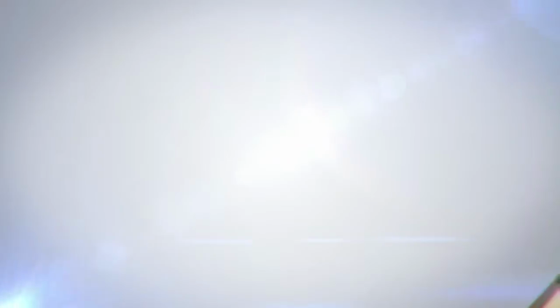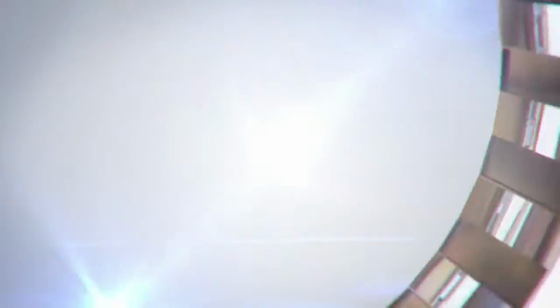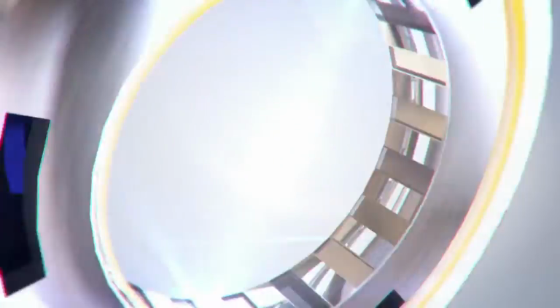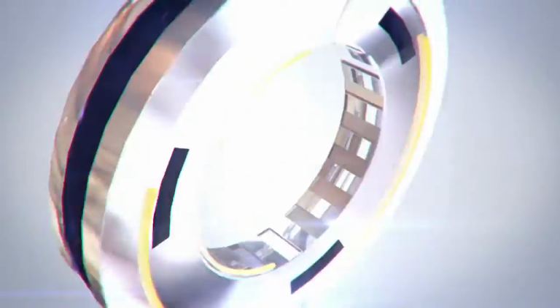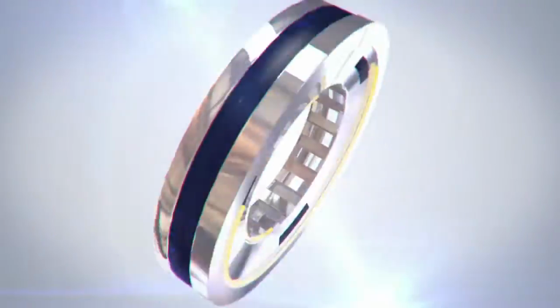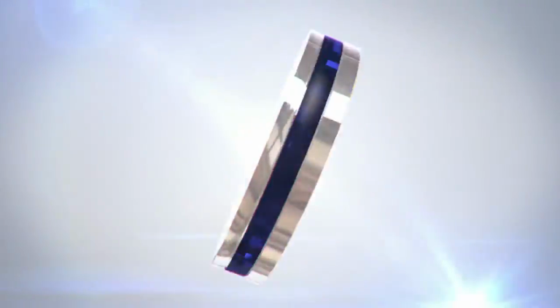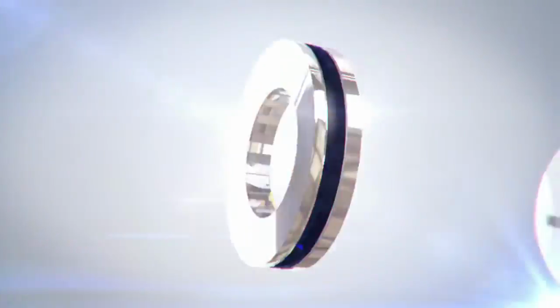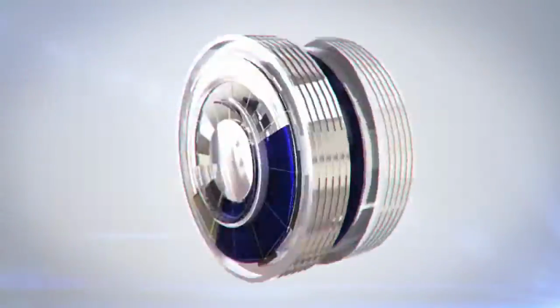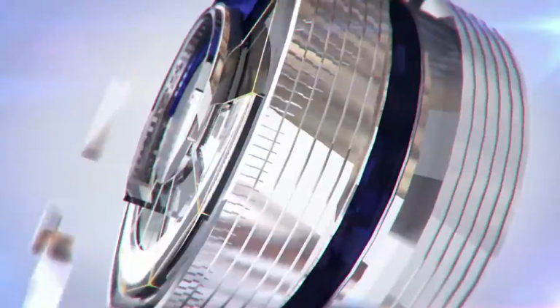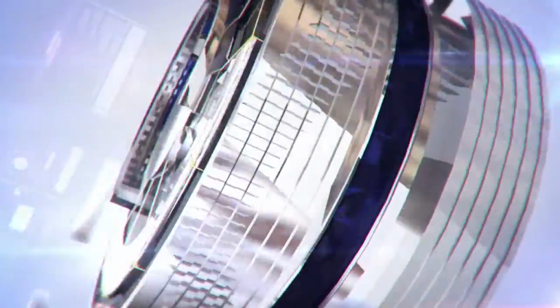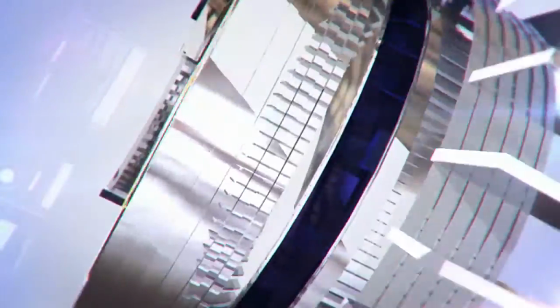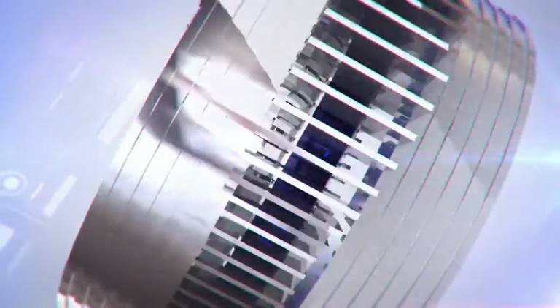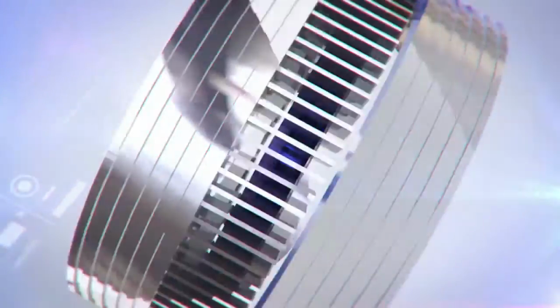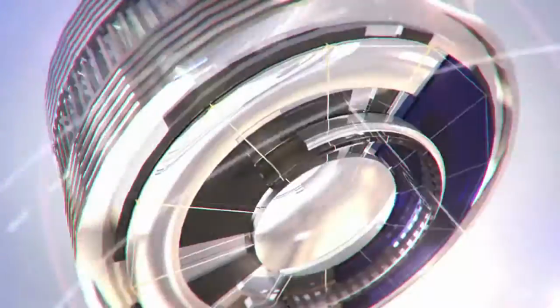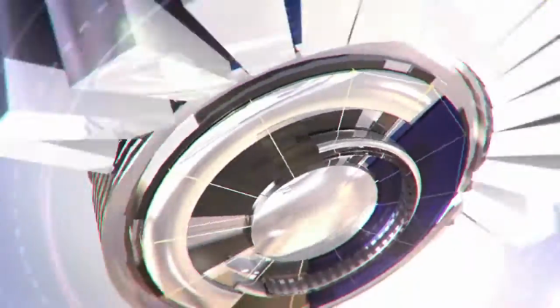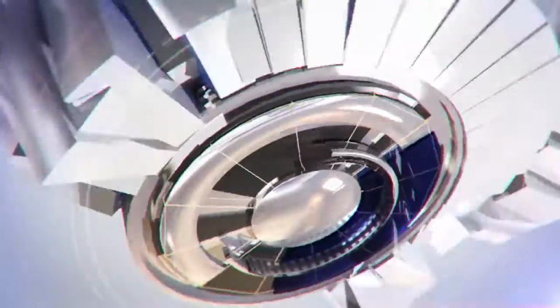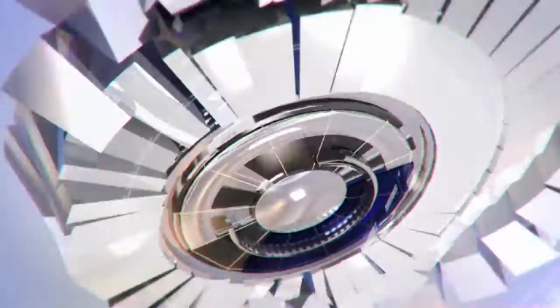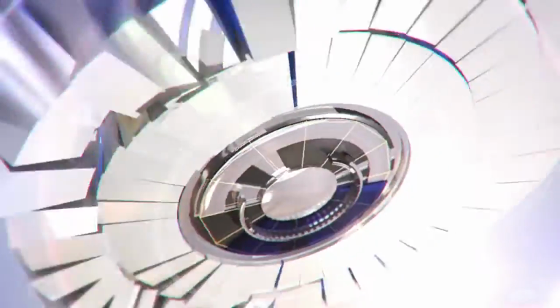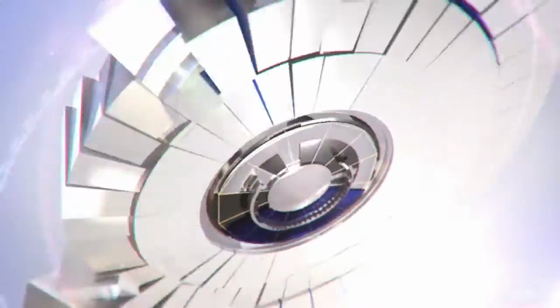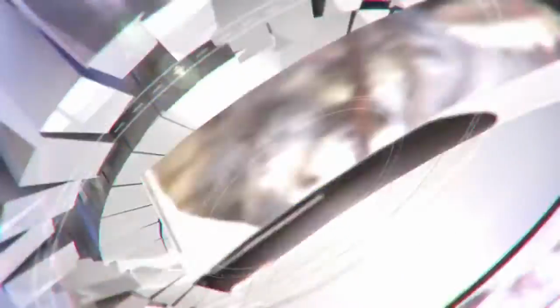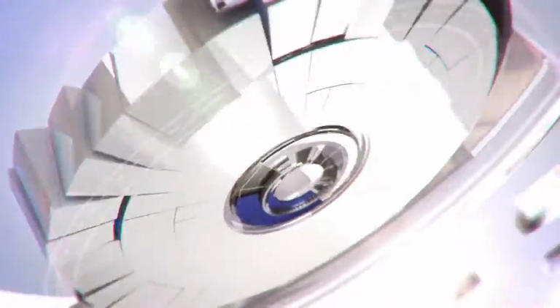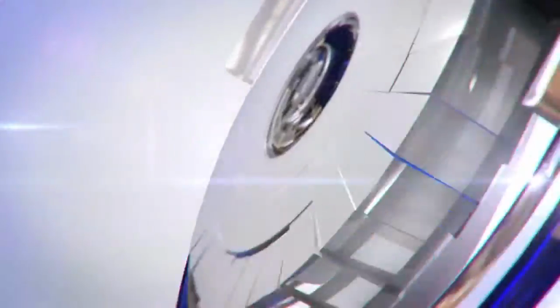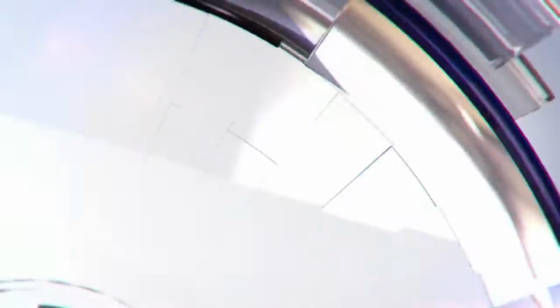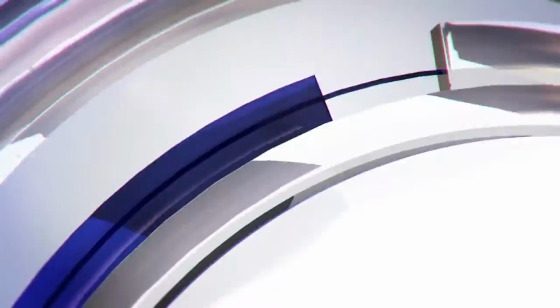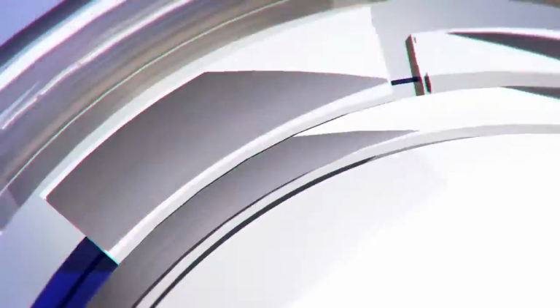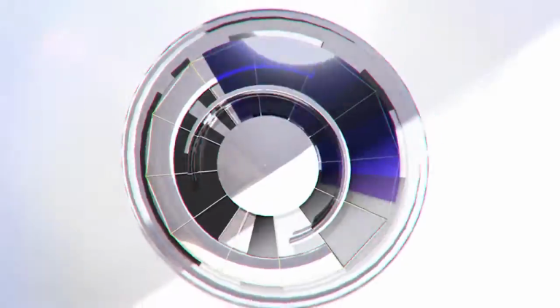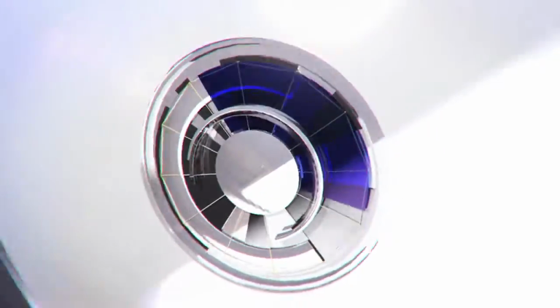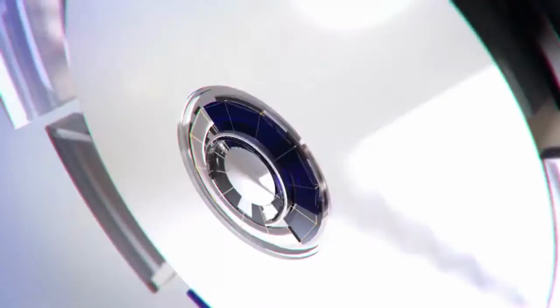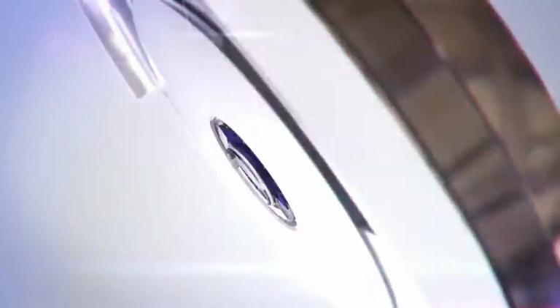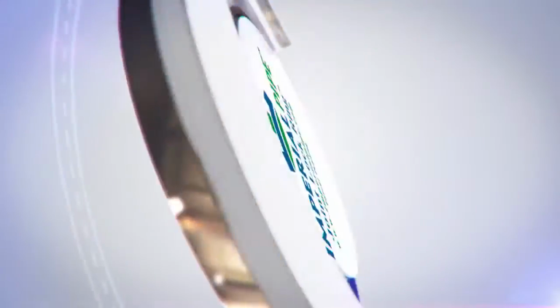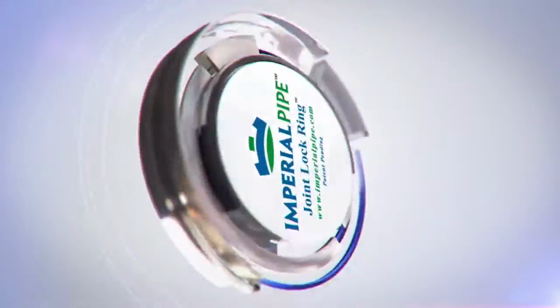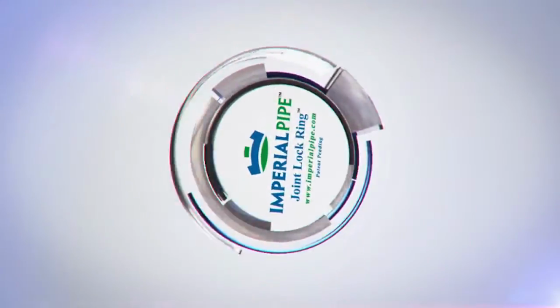Introducing Joint Lock Ring Technology — changing the way rubber-lined pipe is constructed.